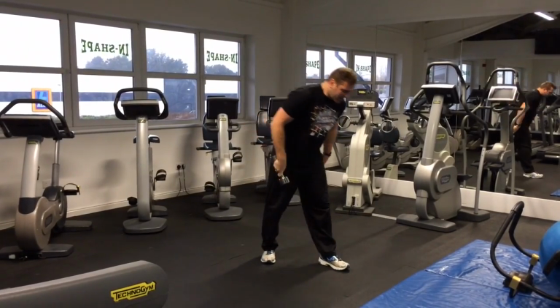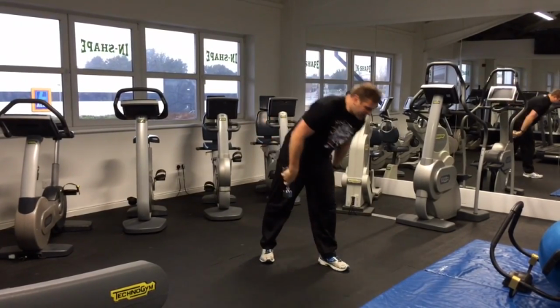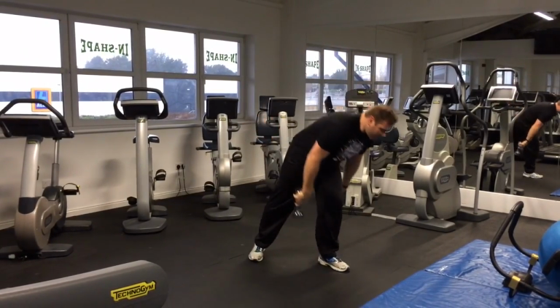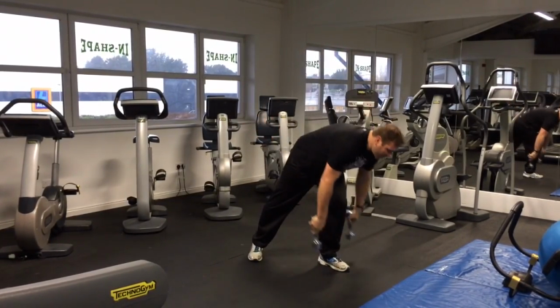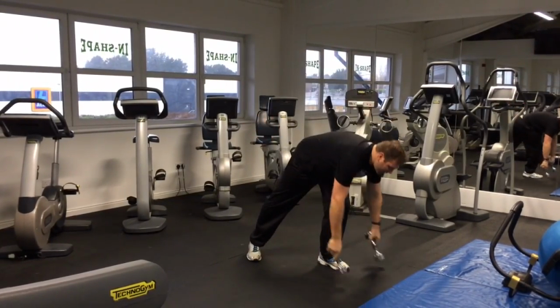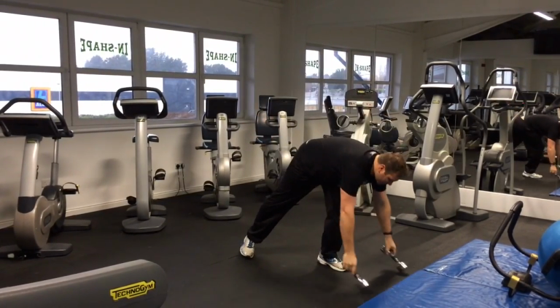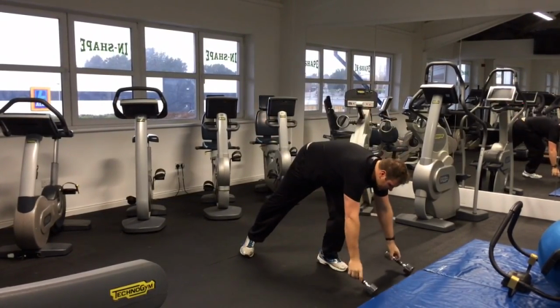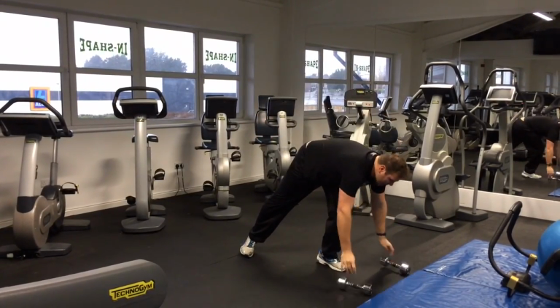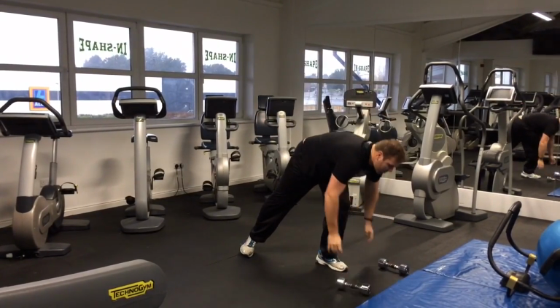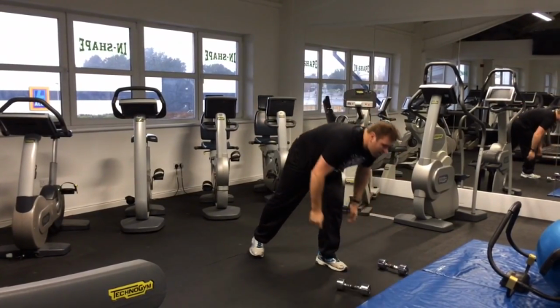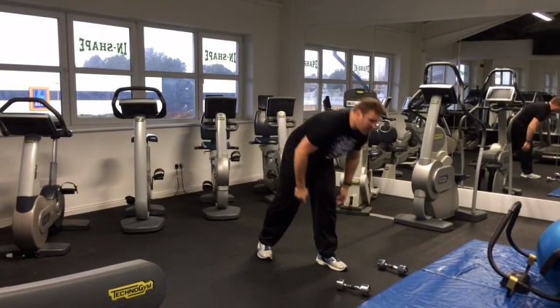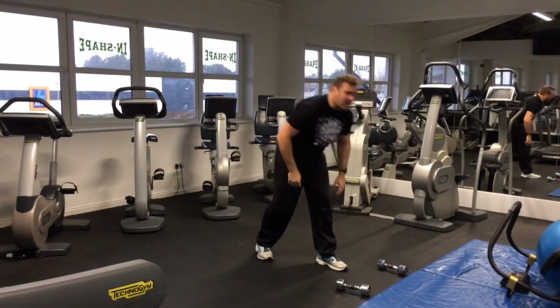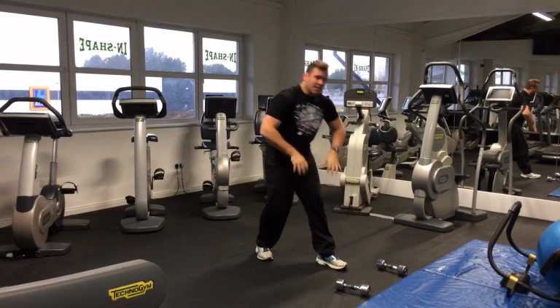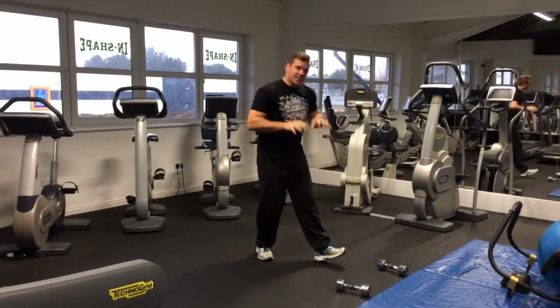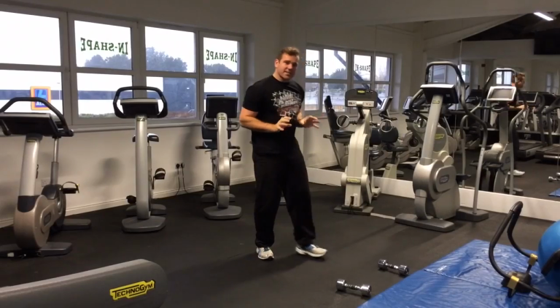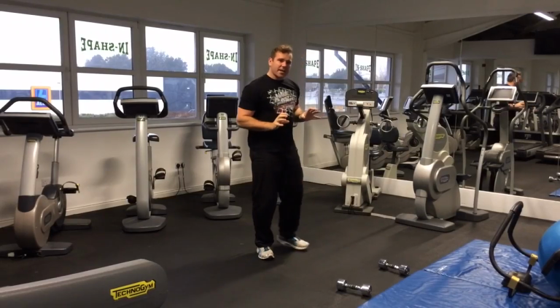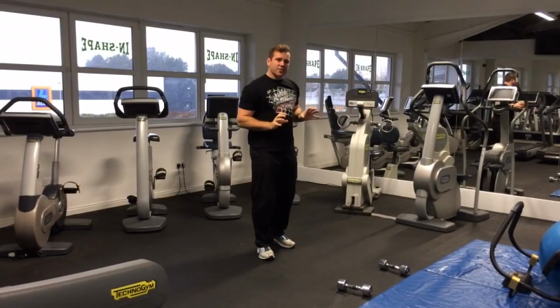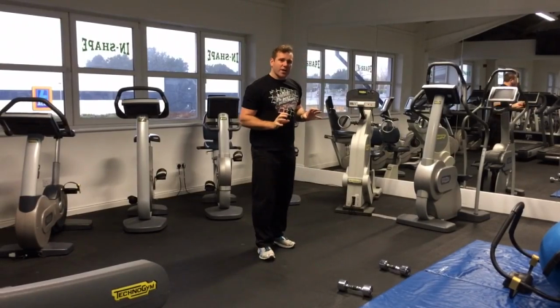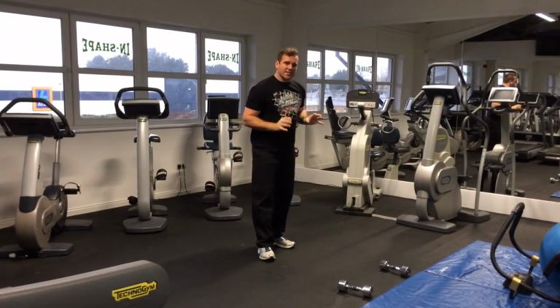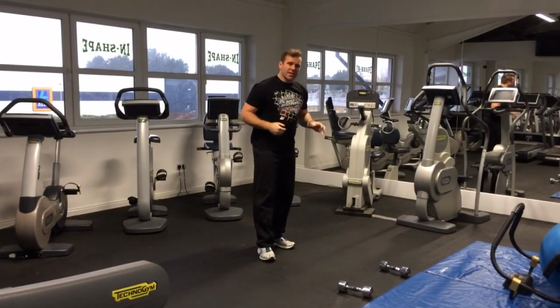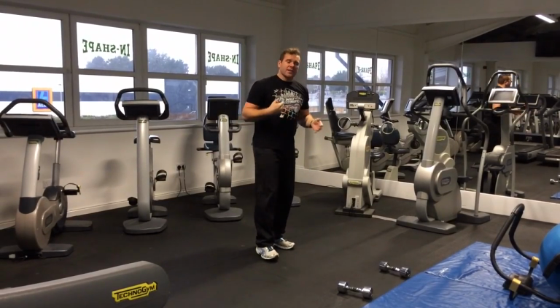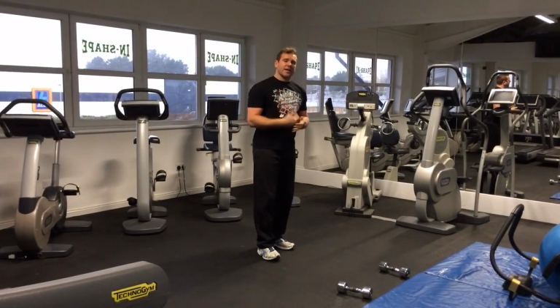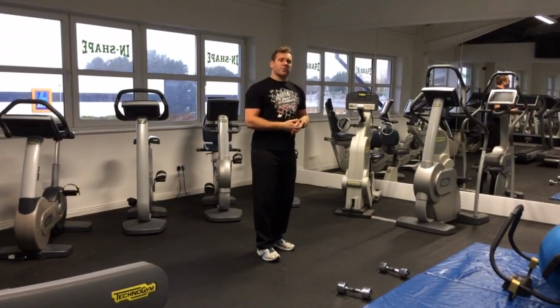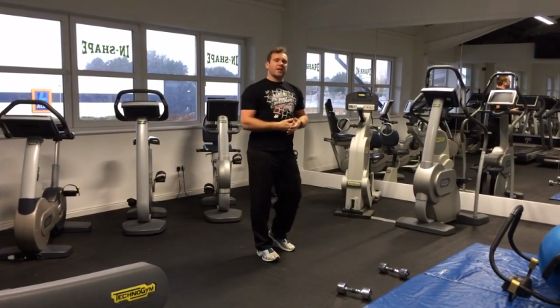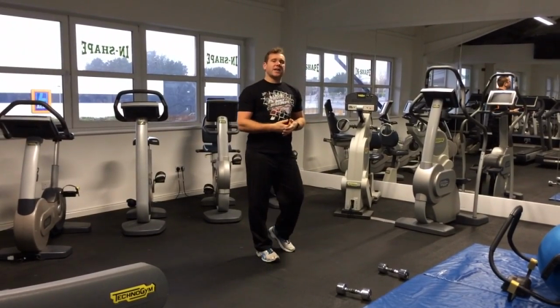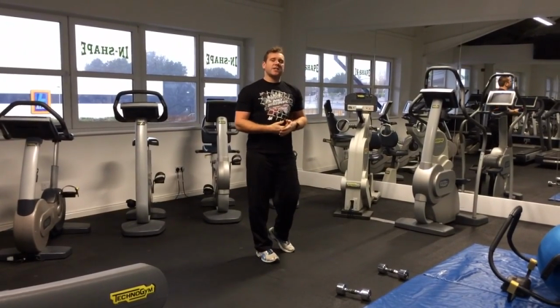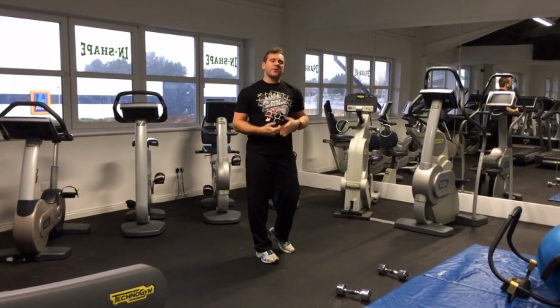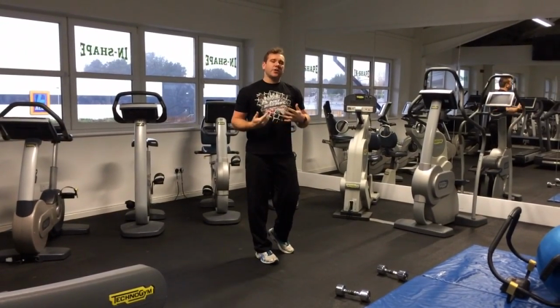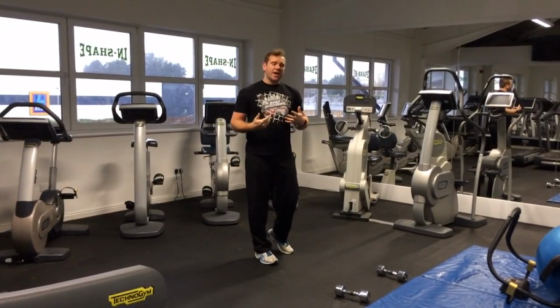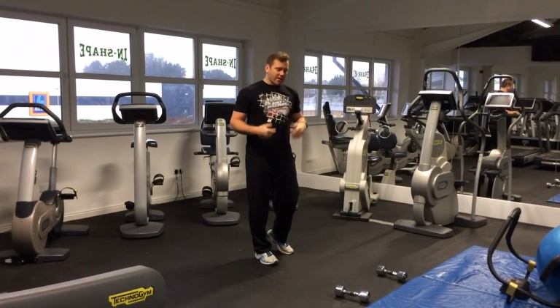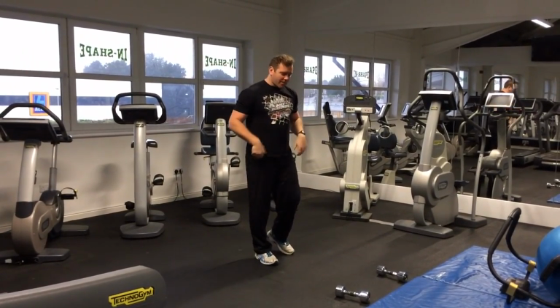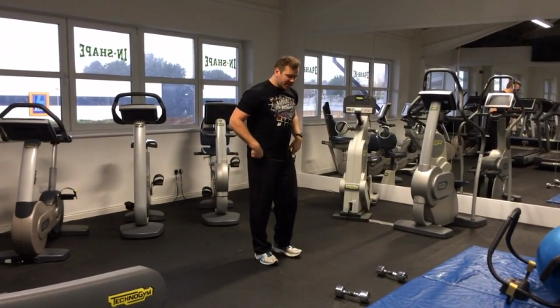Deep squat and press. We're going to work that for 20 seconds, then straight away put it down for 10 seconds rest, and the next 20 seconds we do down-ups.